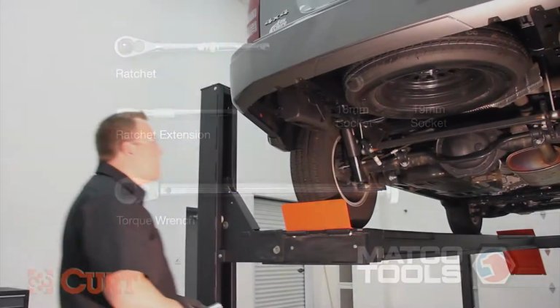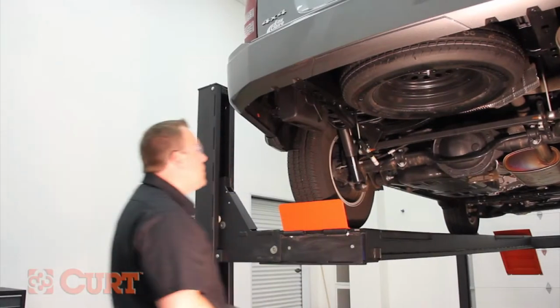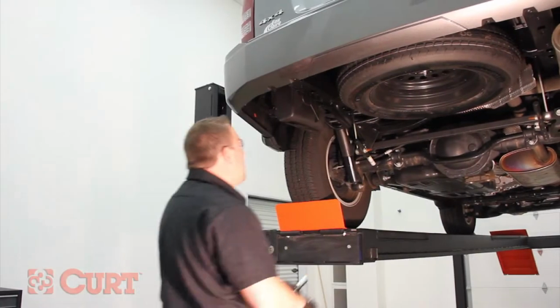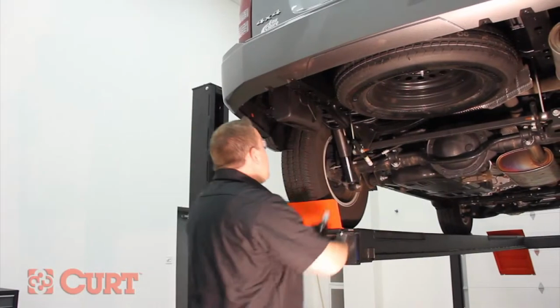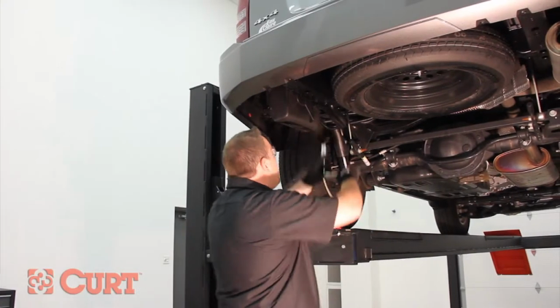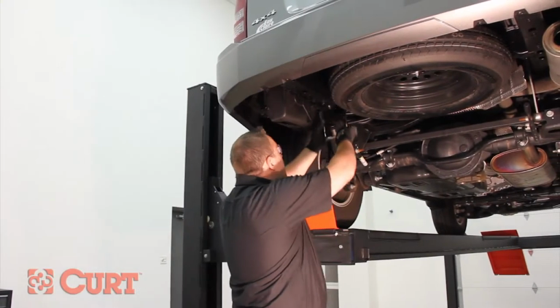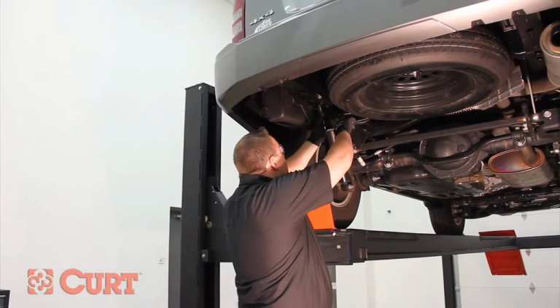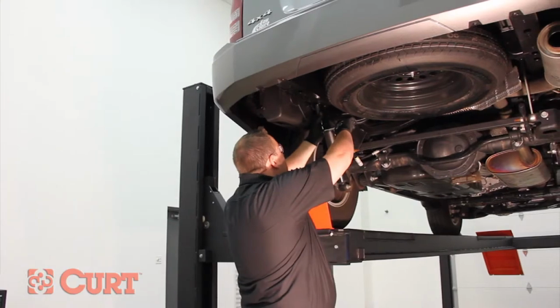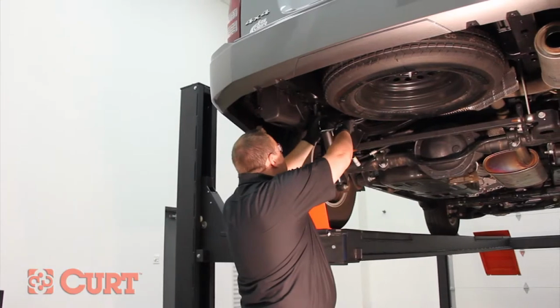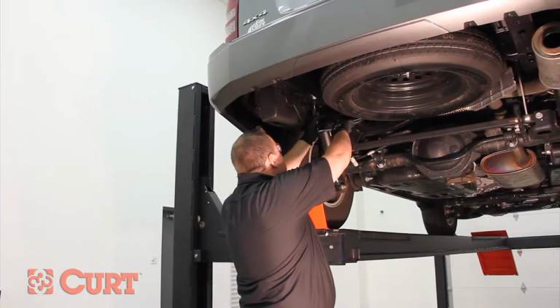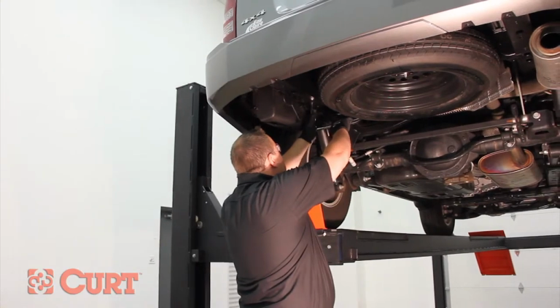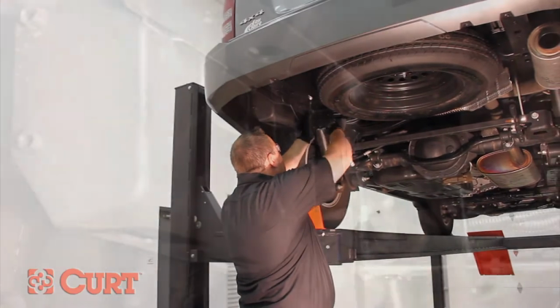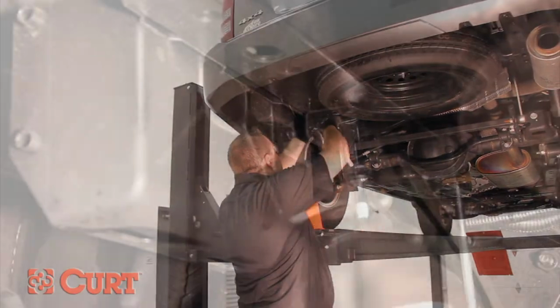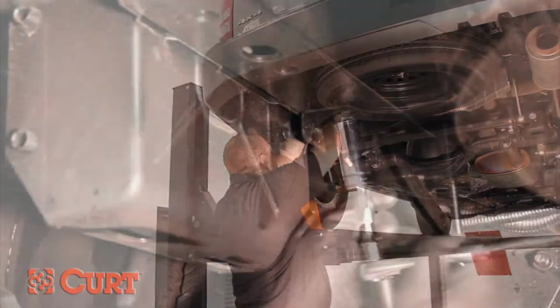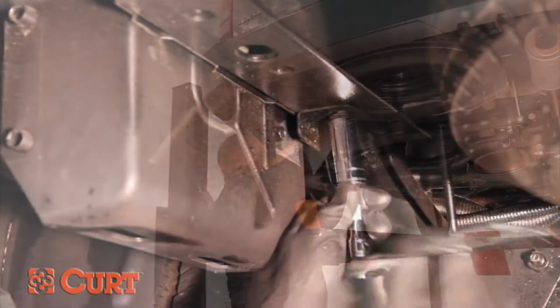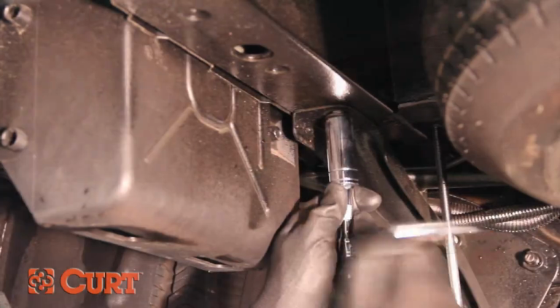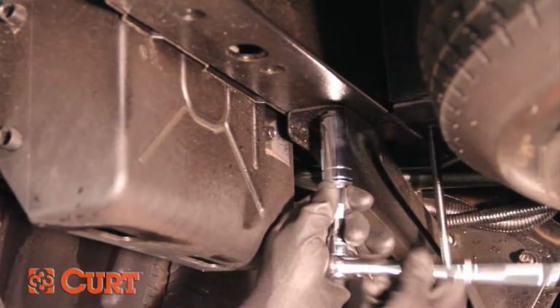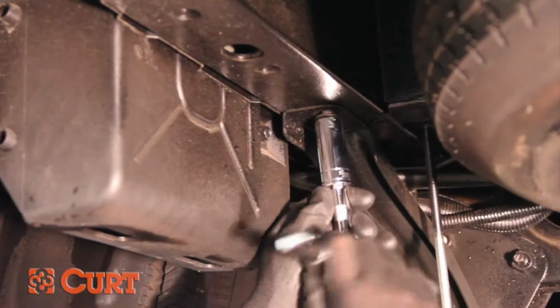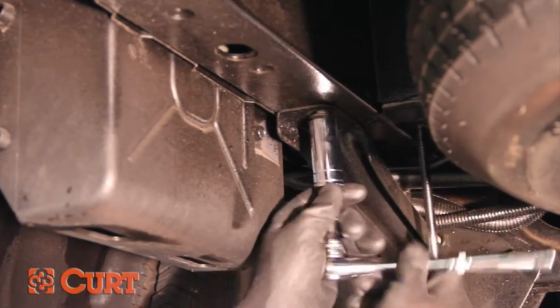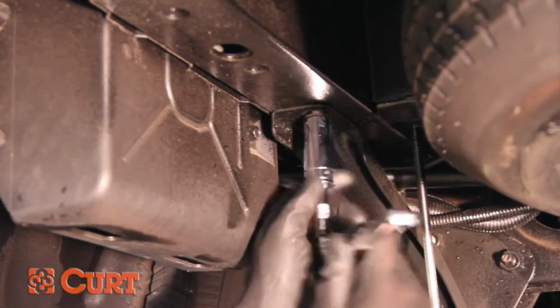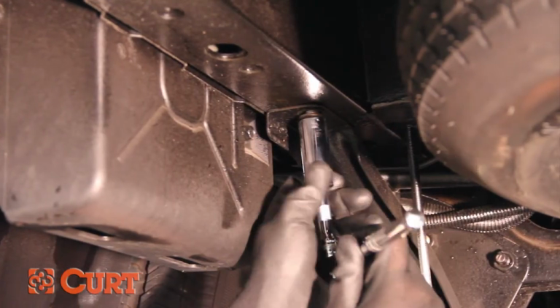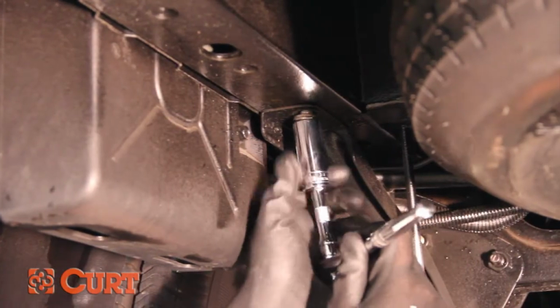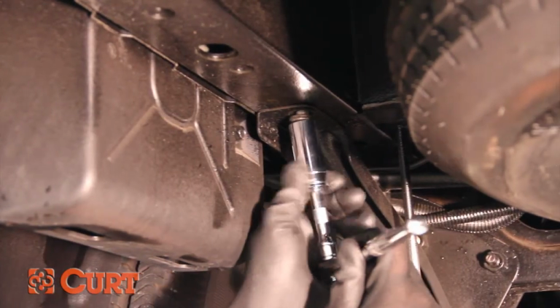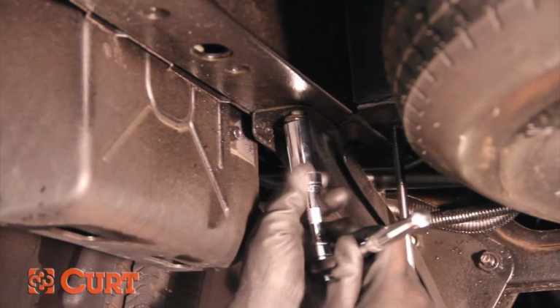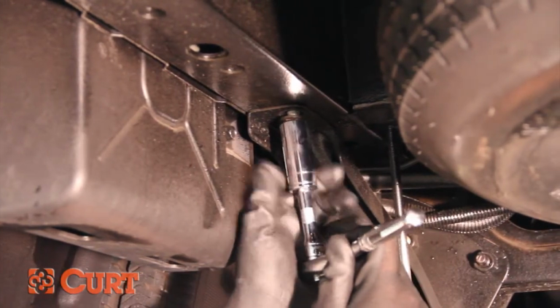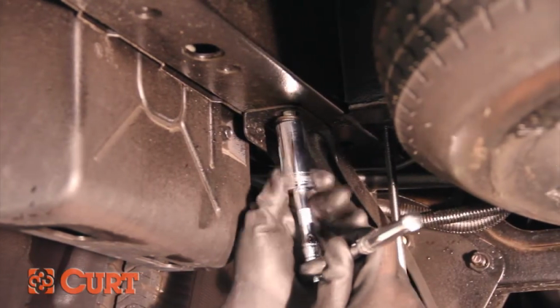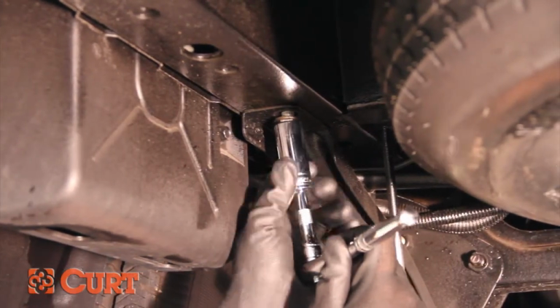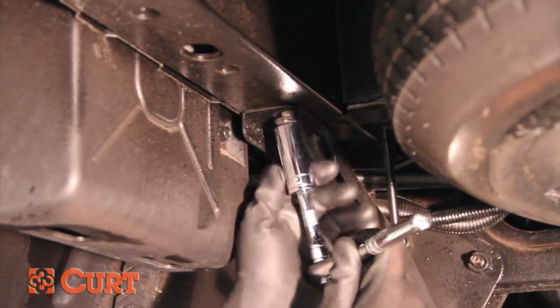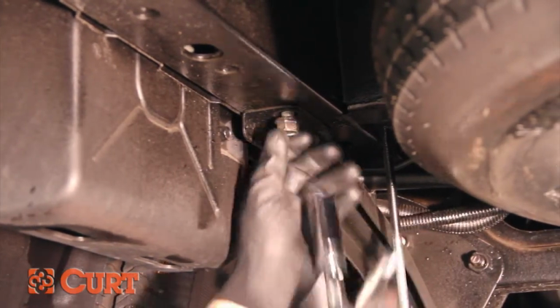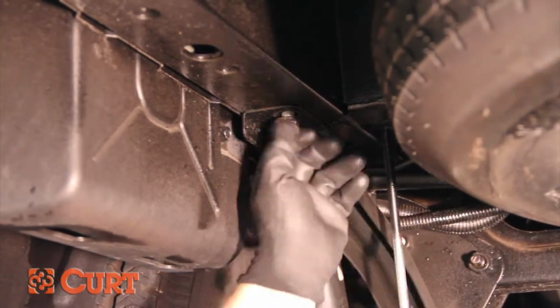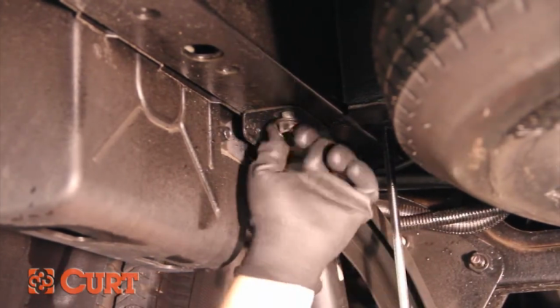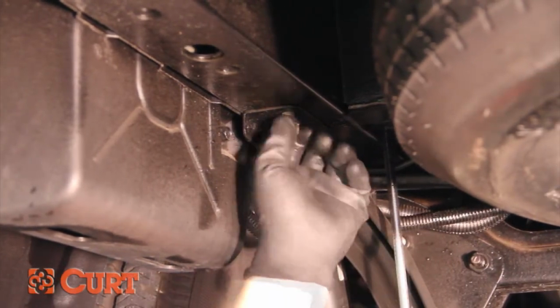Start by removing the bolt on the driver's side vehicle support bracket. You will not be reusing this bolt for the installation.